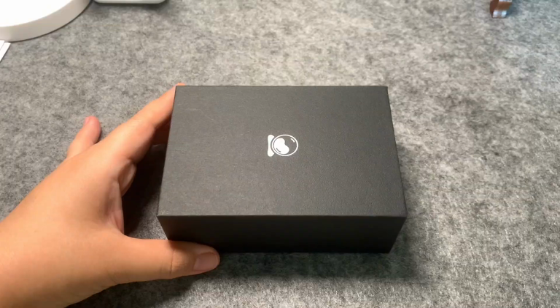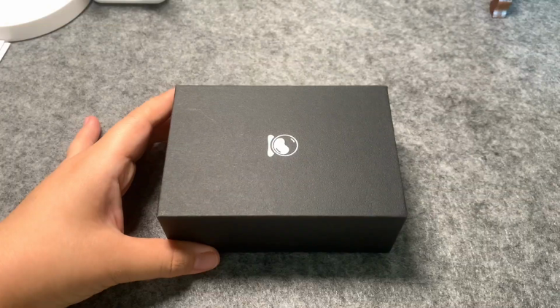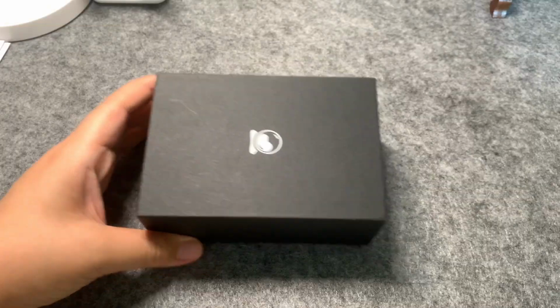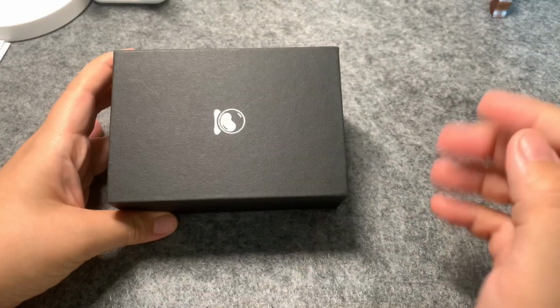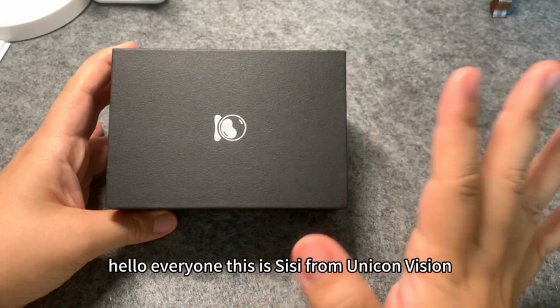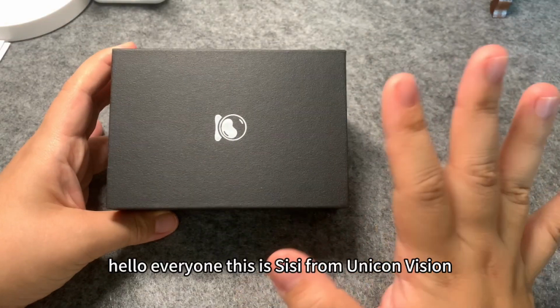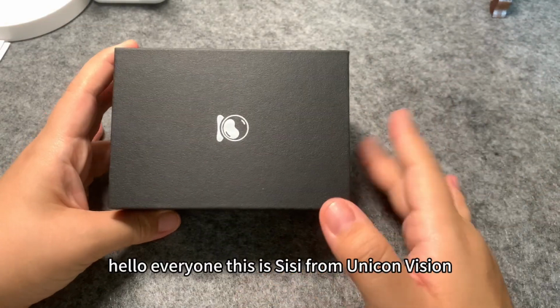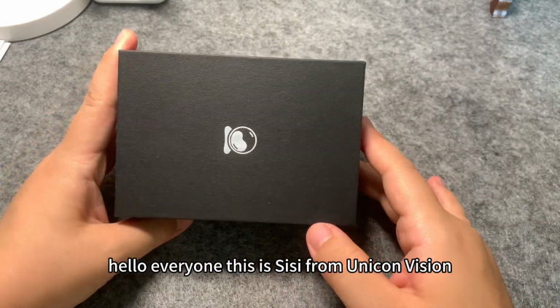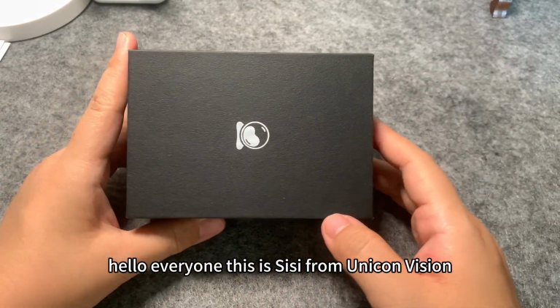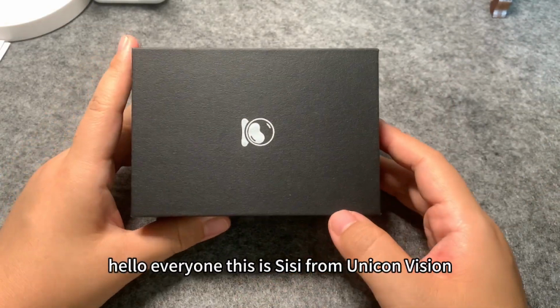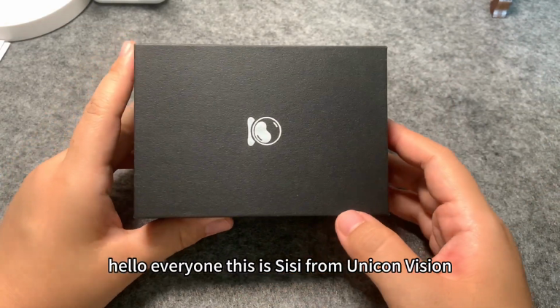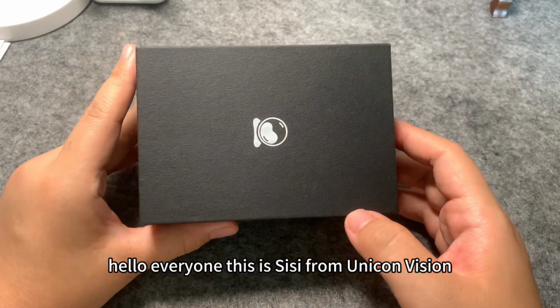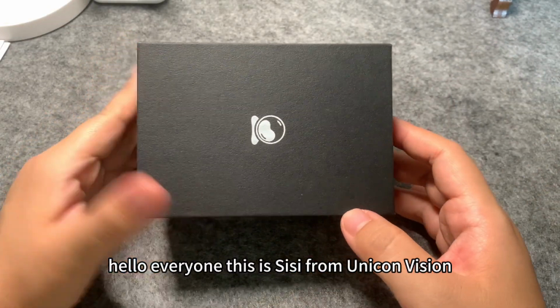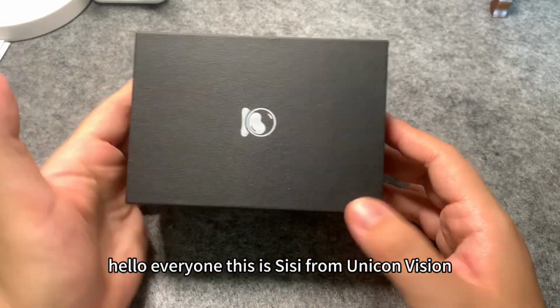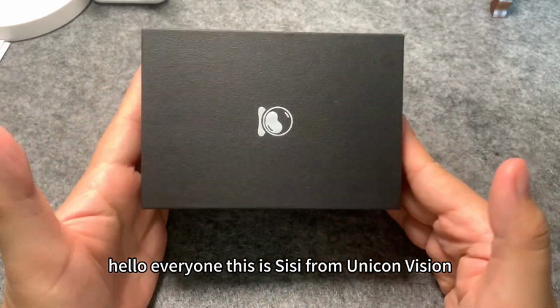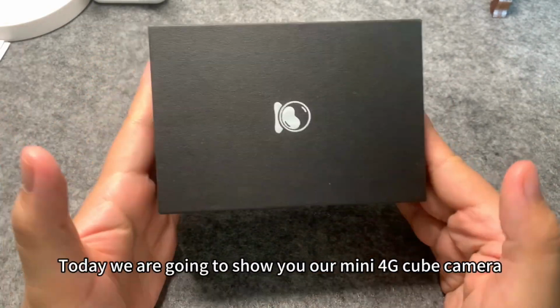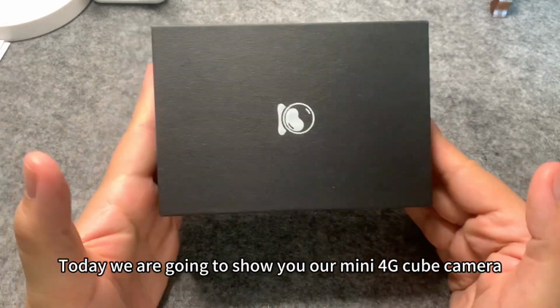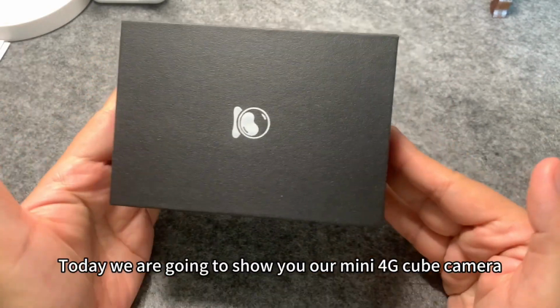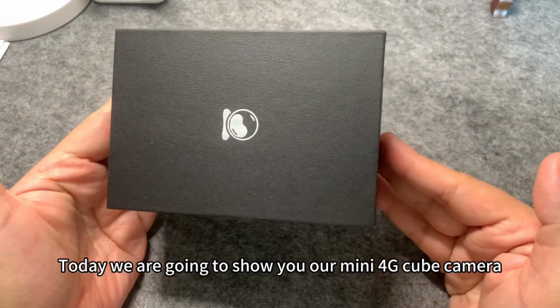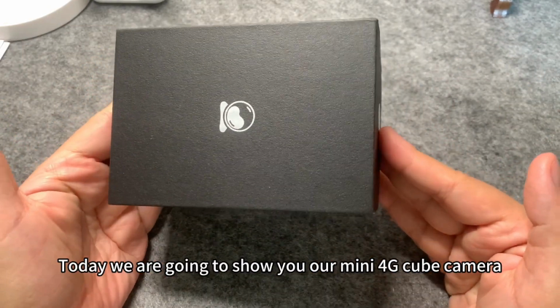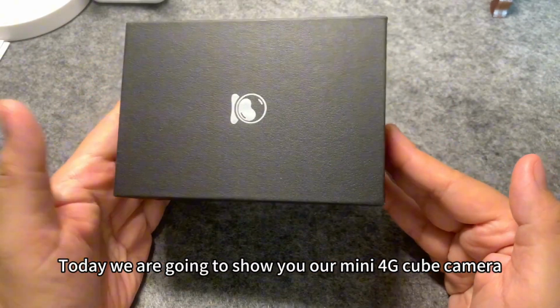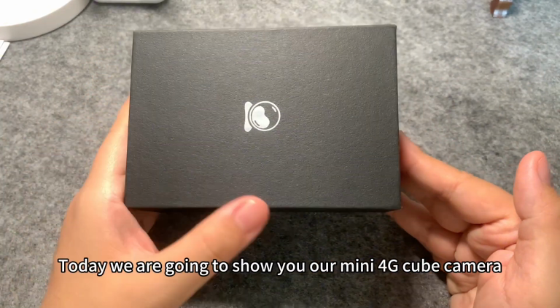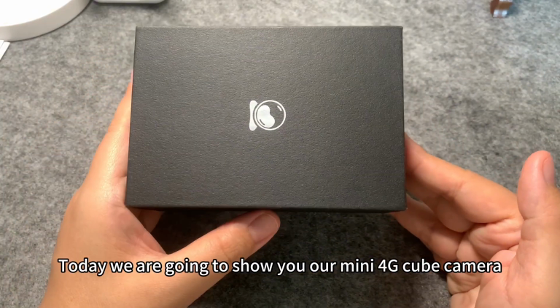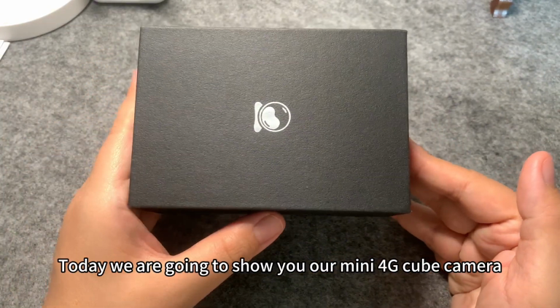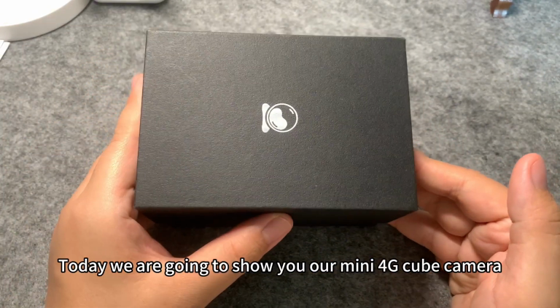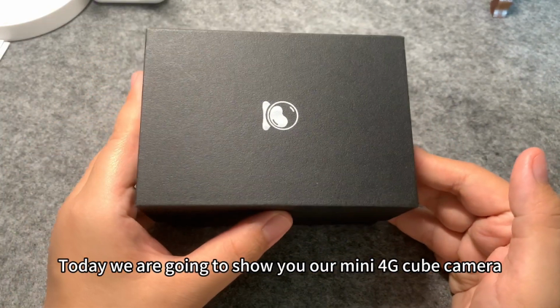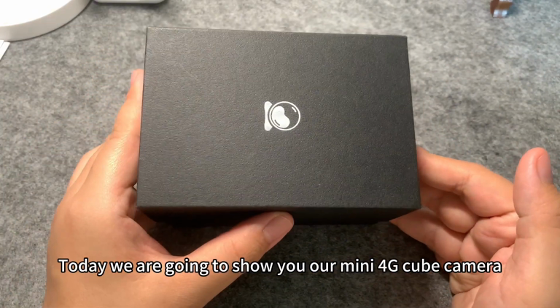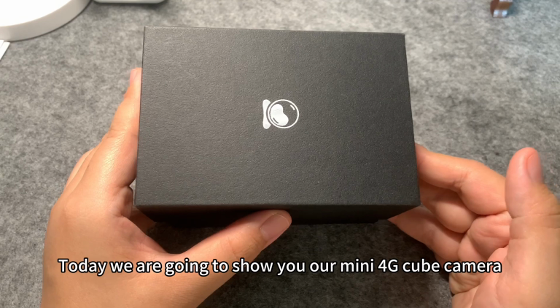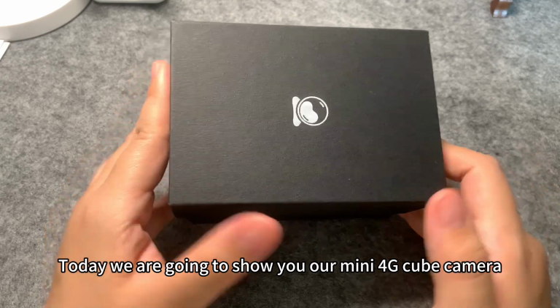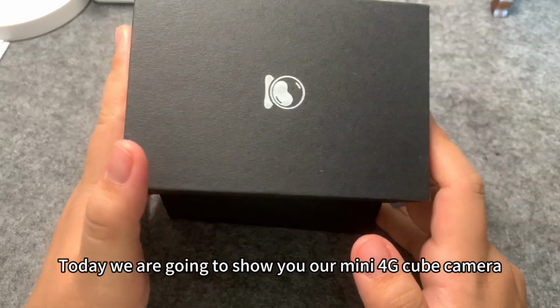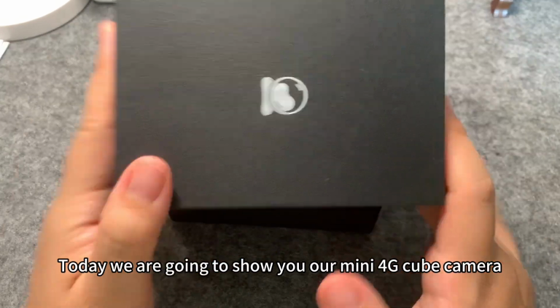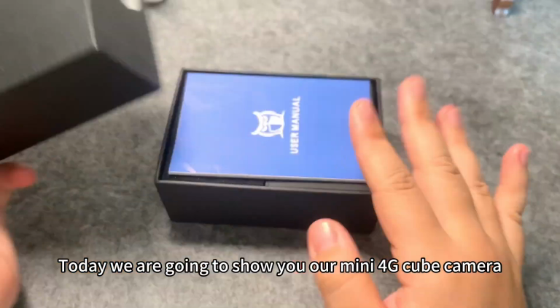Hello everyone, this is Cissi from Unicorn Vision. Today we're going to show you our Mini 4G Cube Camera.